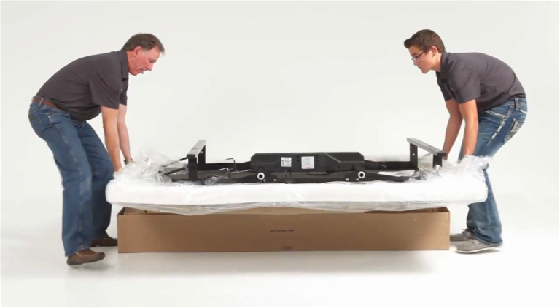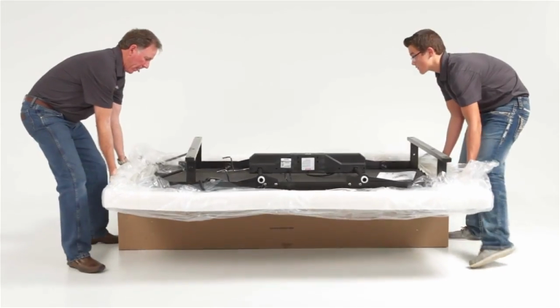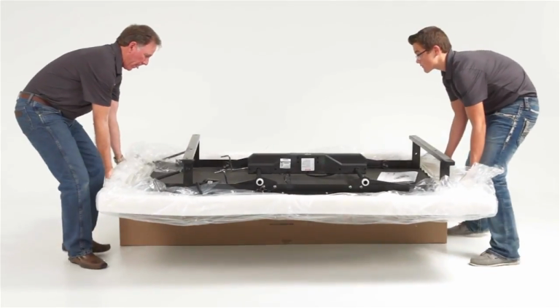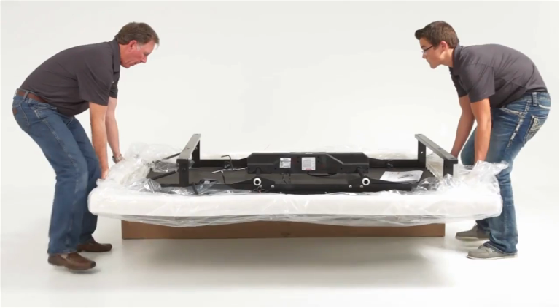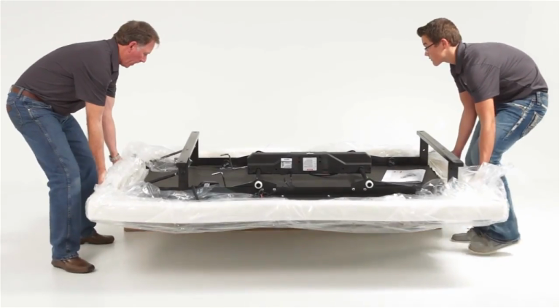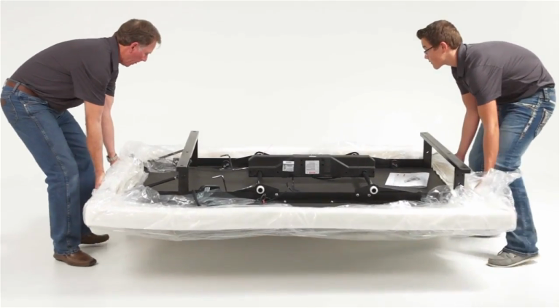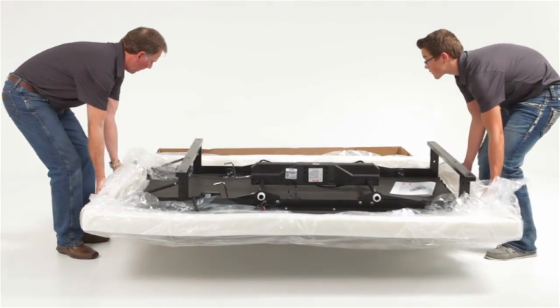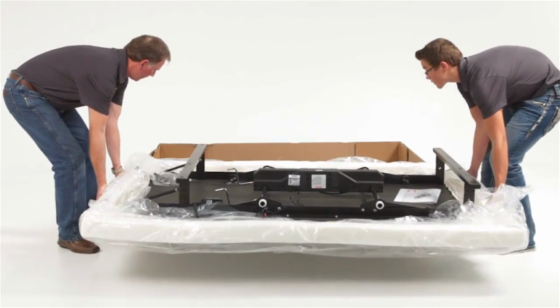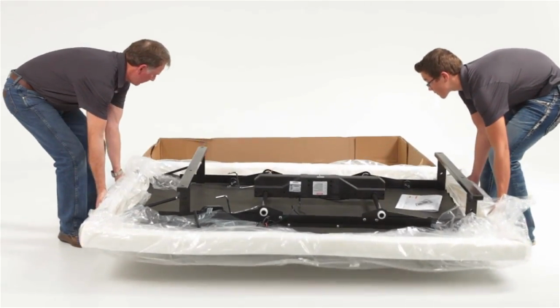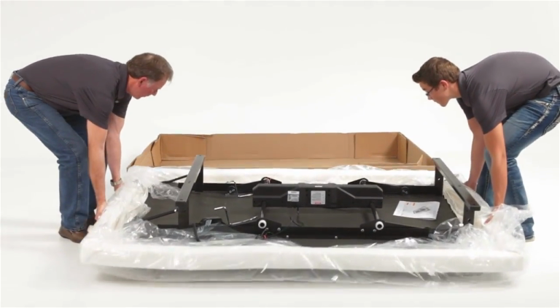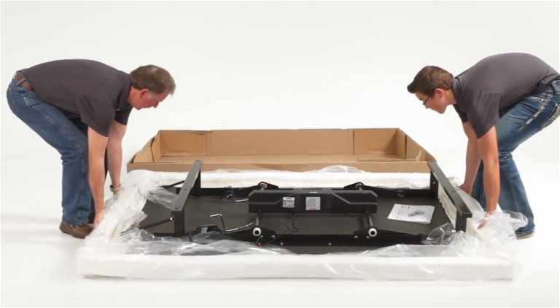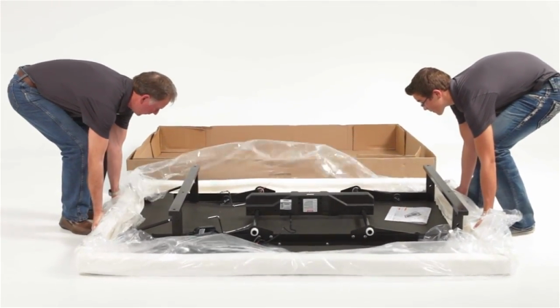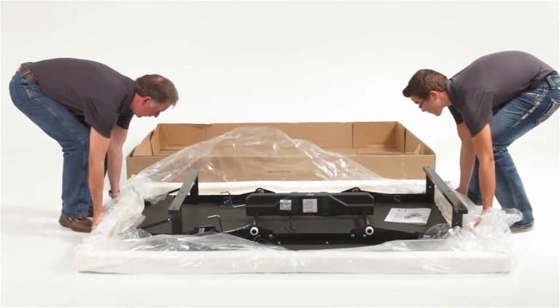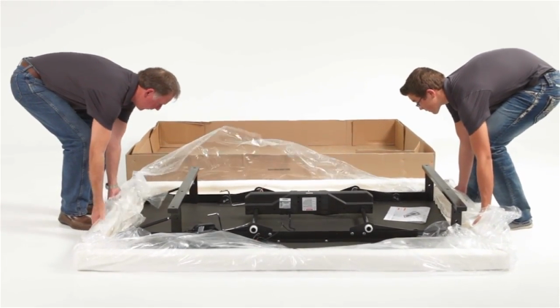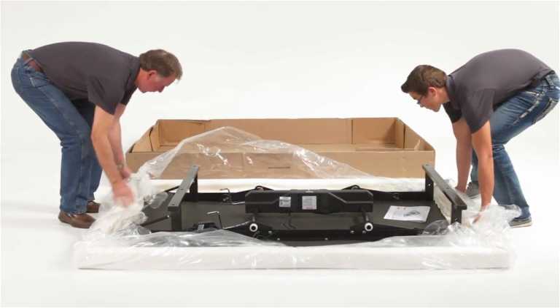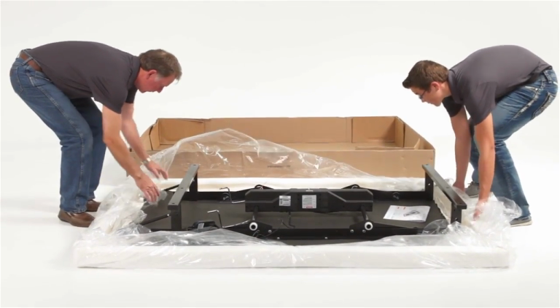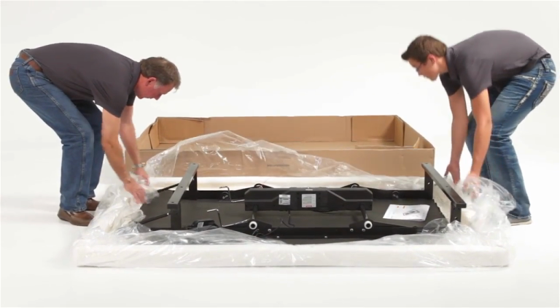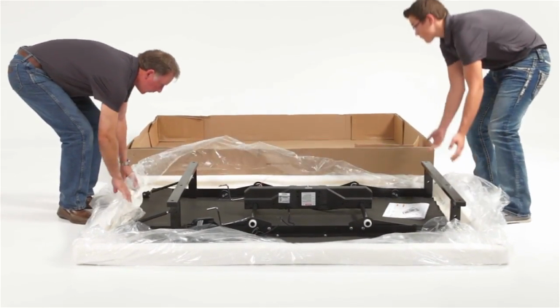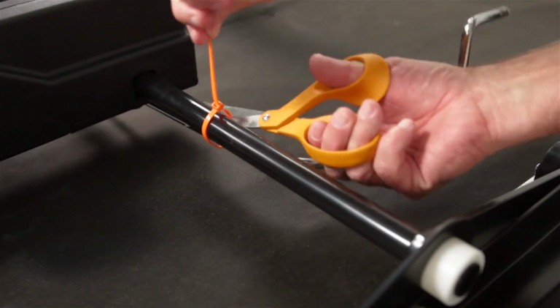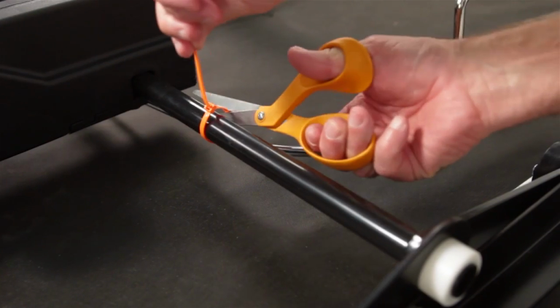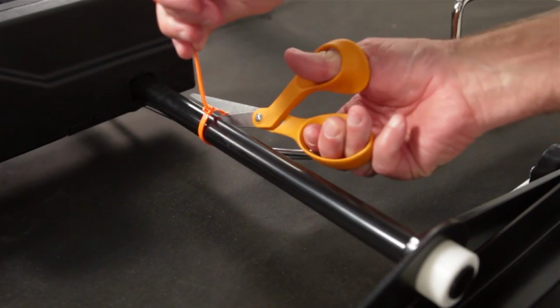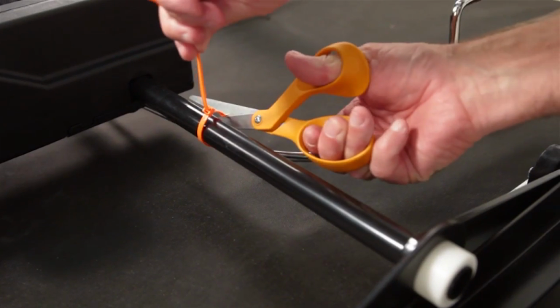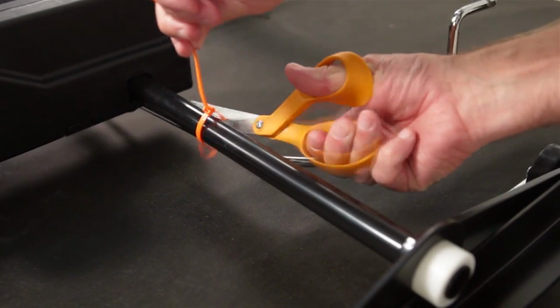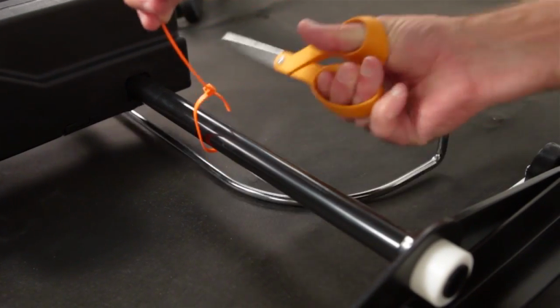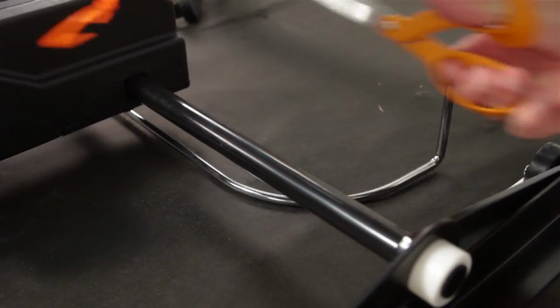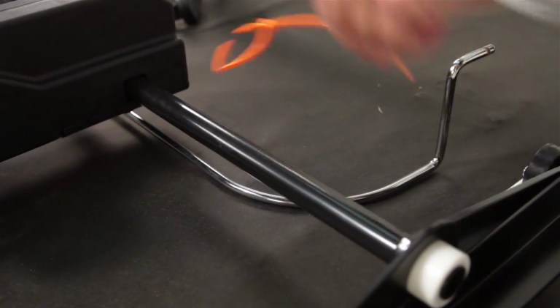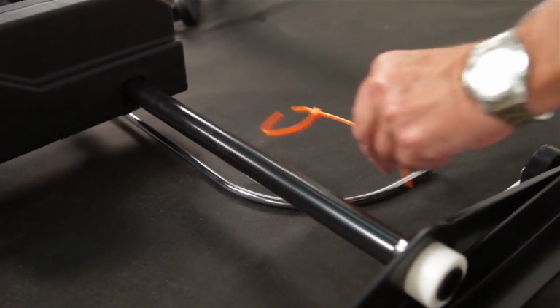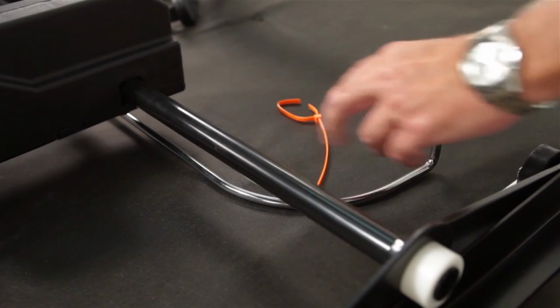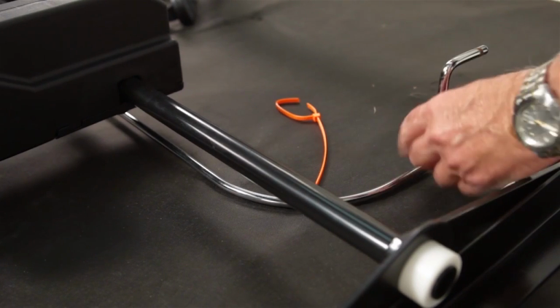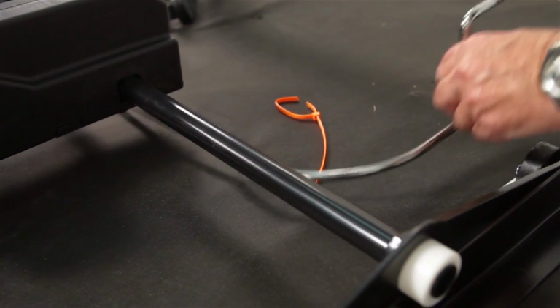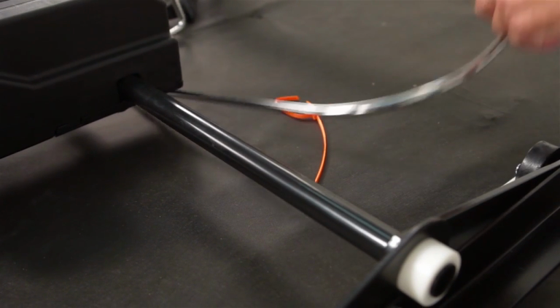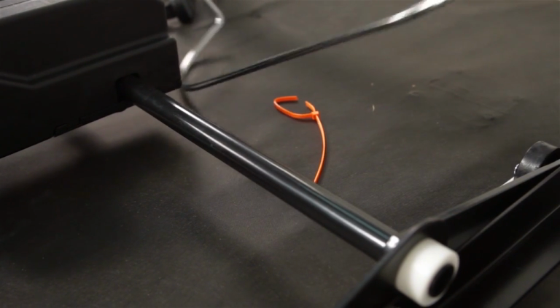While removing the base from the packaging, keep it topside down. Cut the zip tie to remove the mattress retainer.